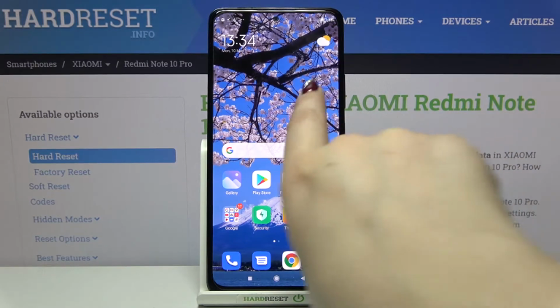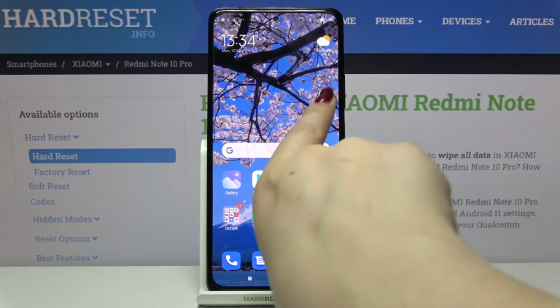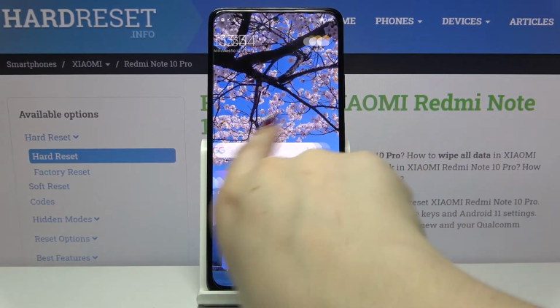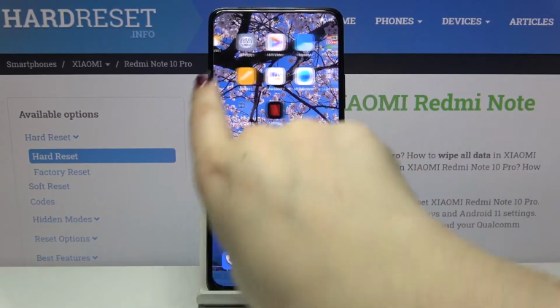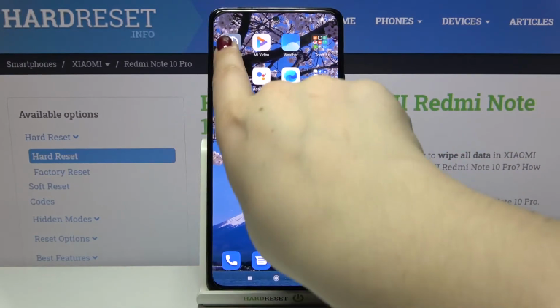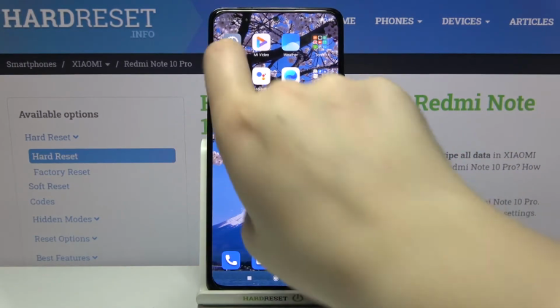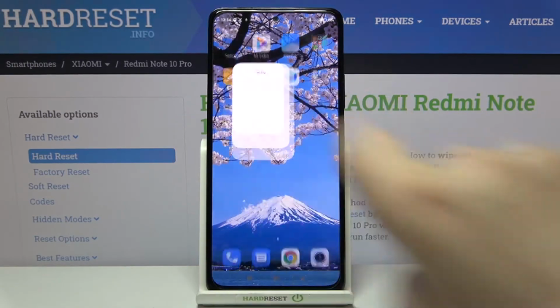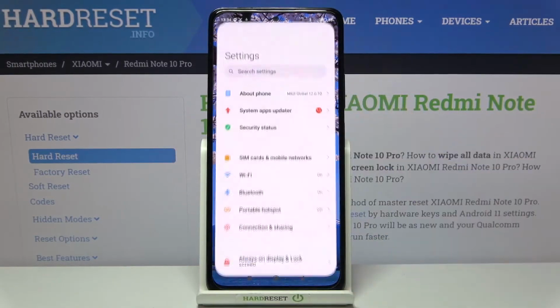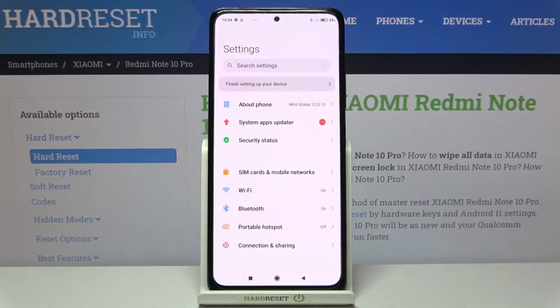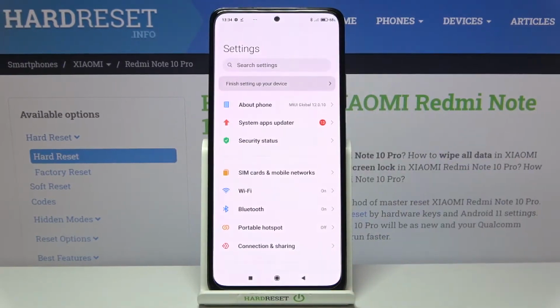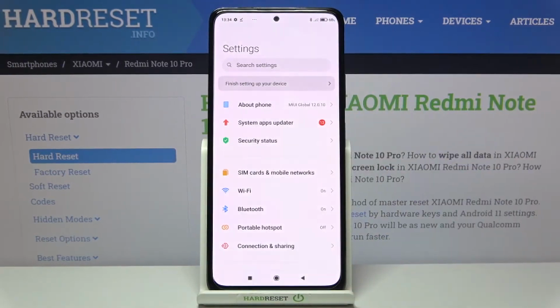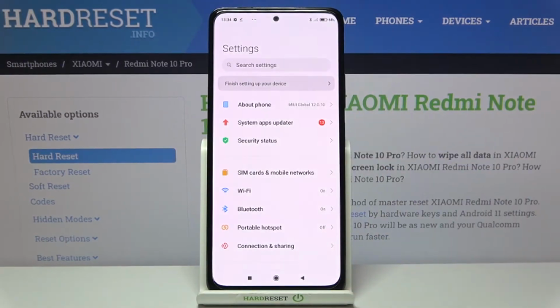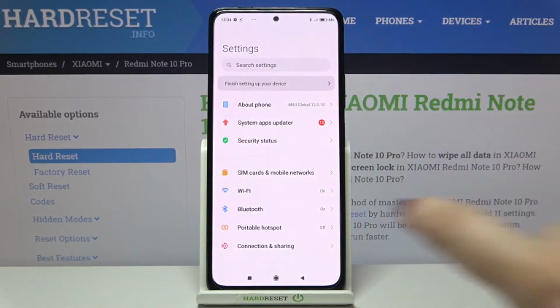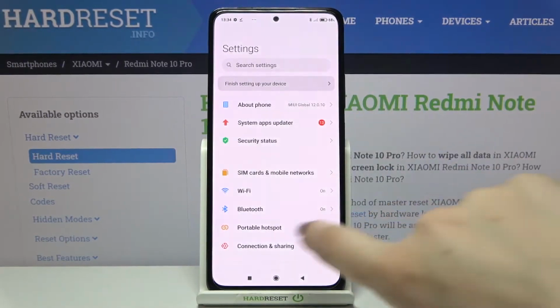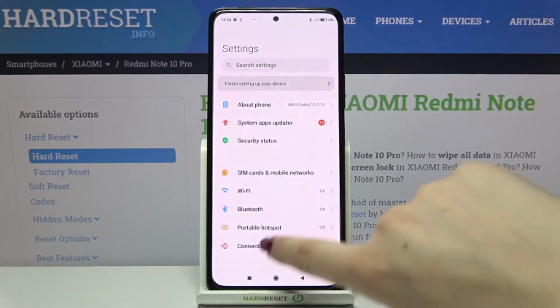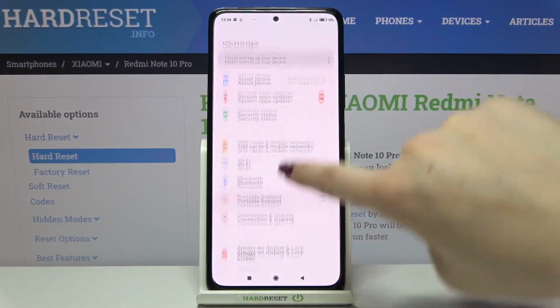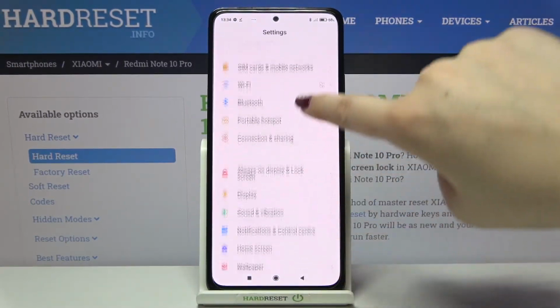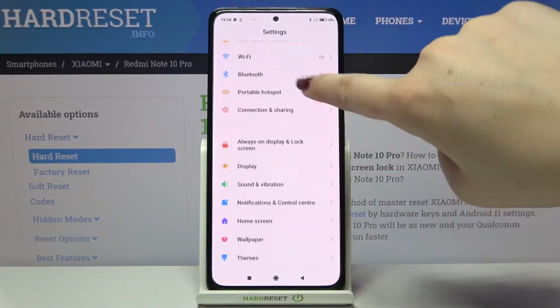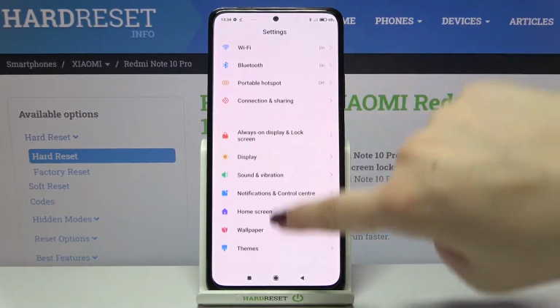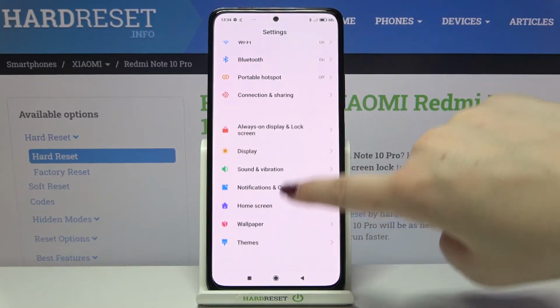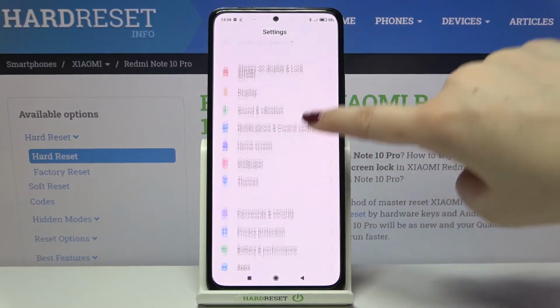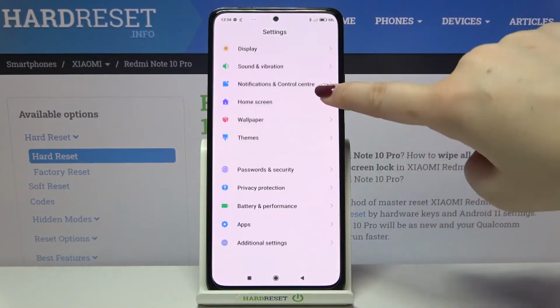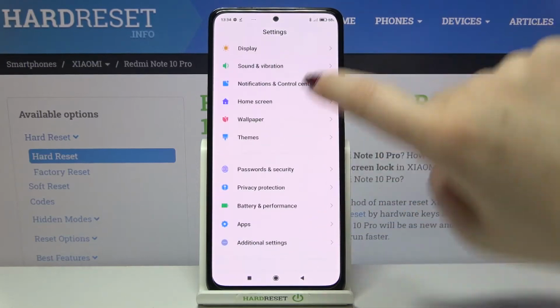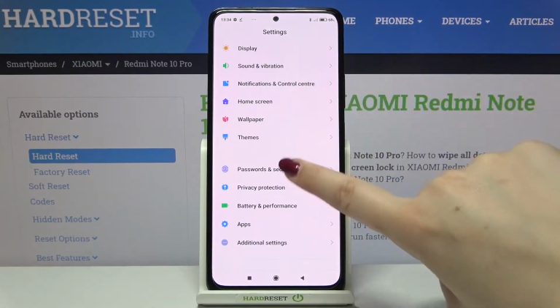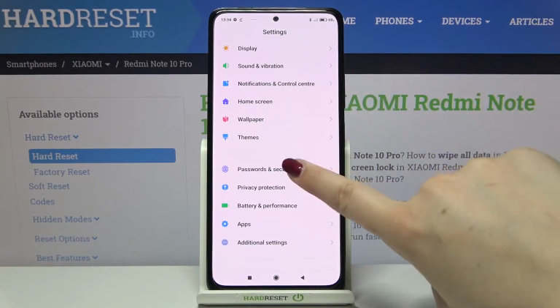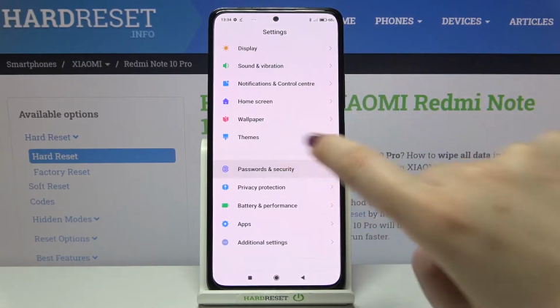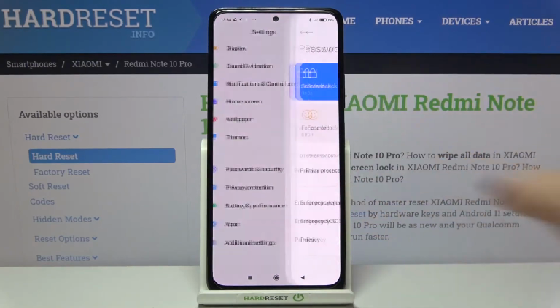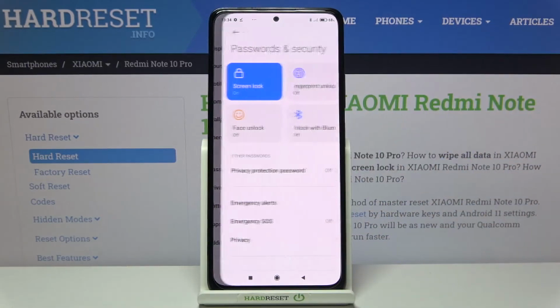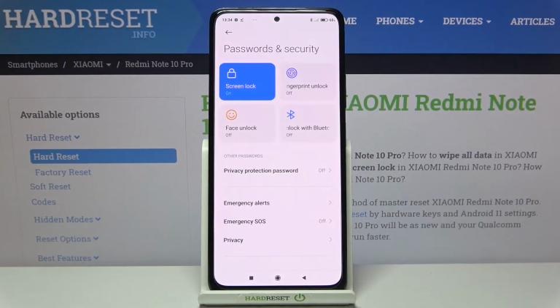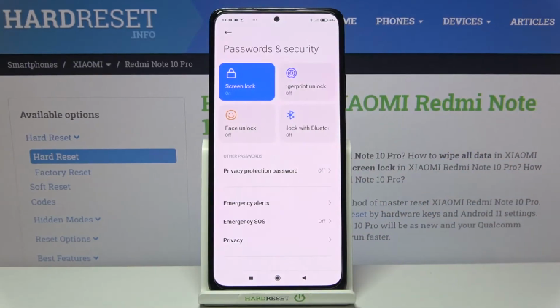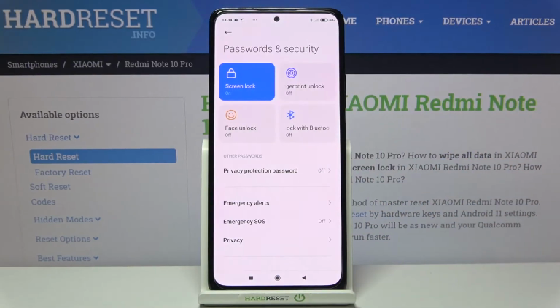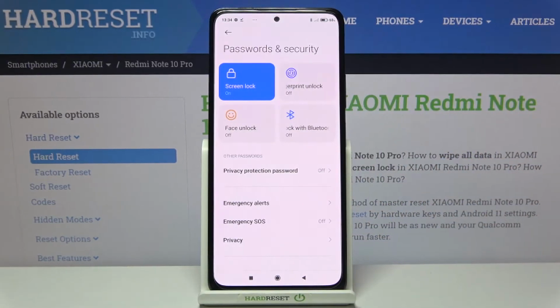First we have to find and open the settings, and now let's scroll down in order to find Passwords and Security.